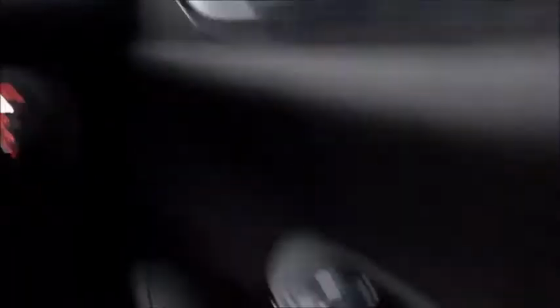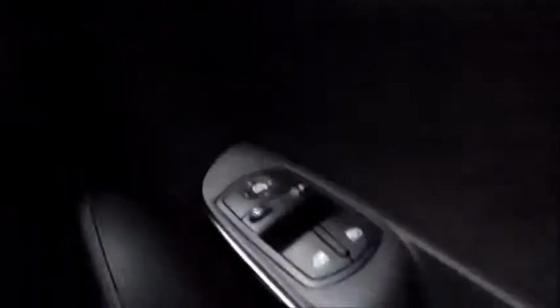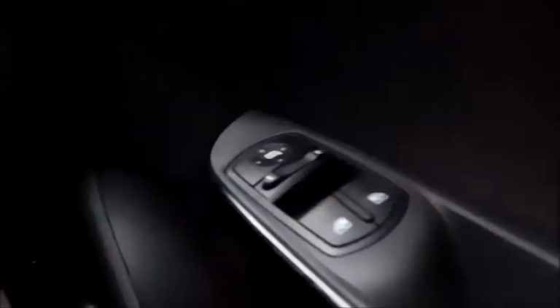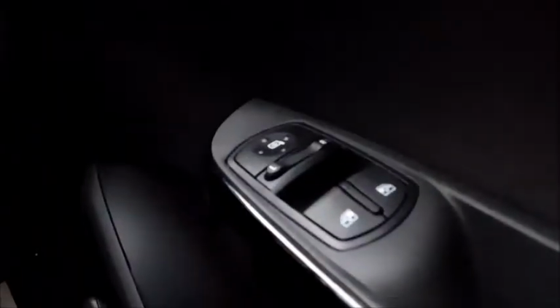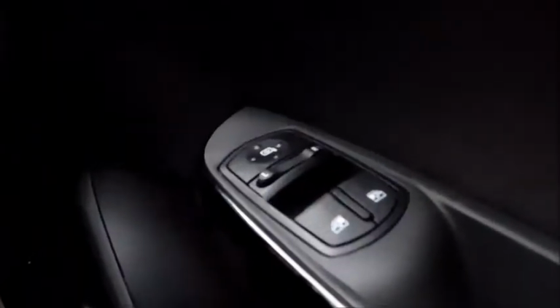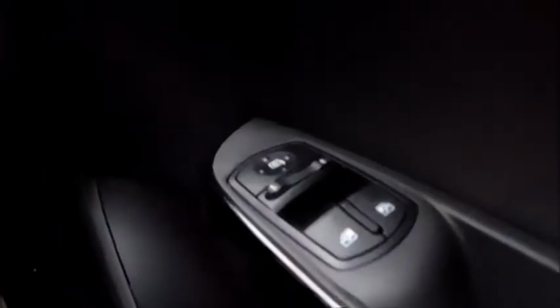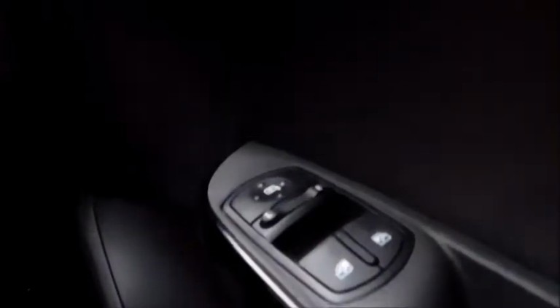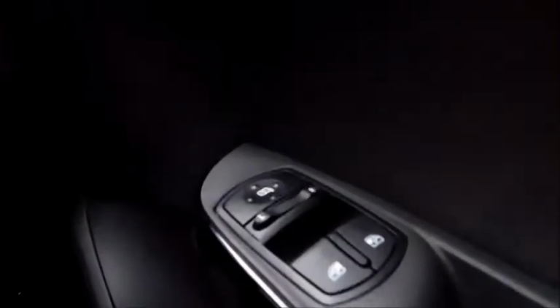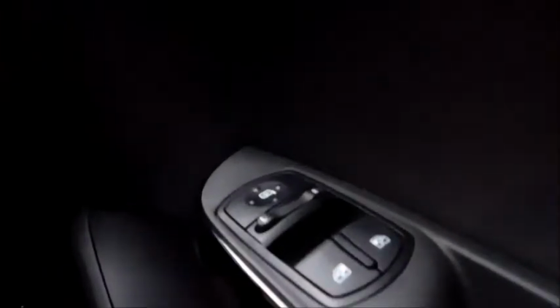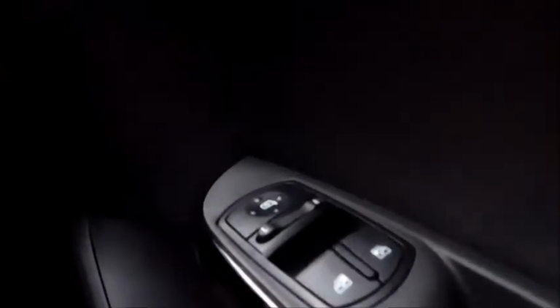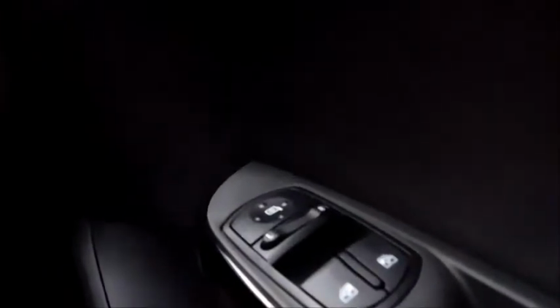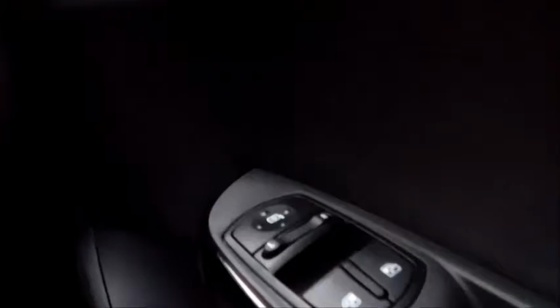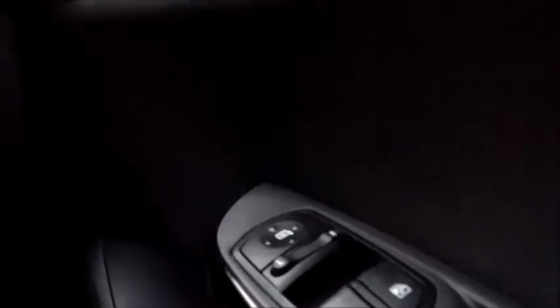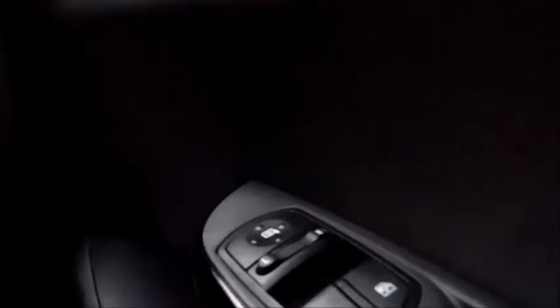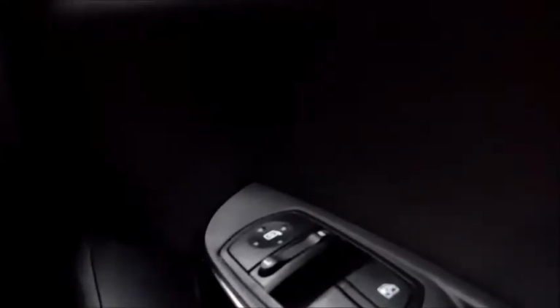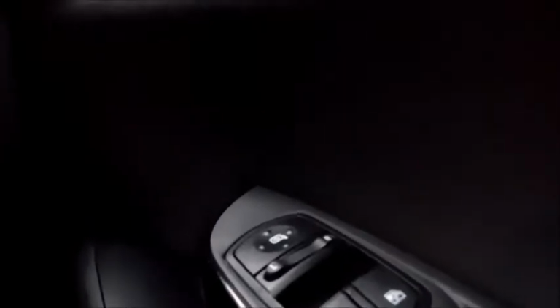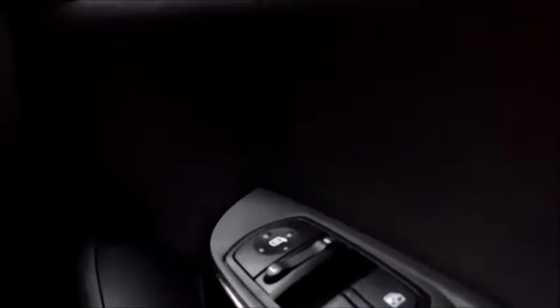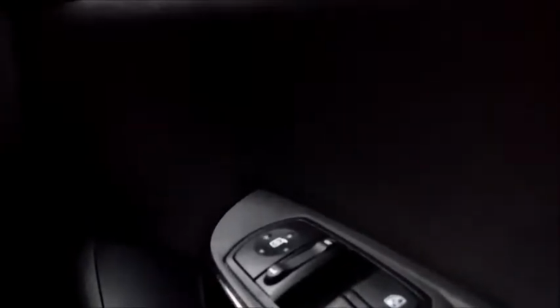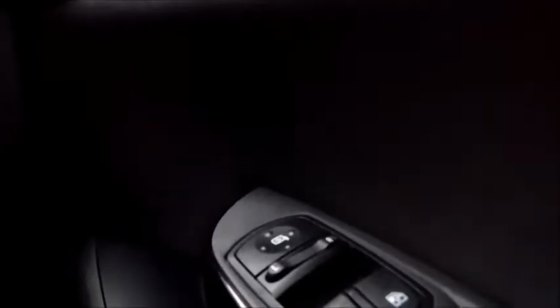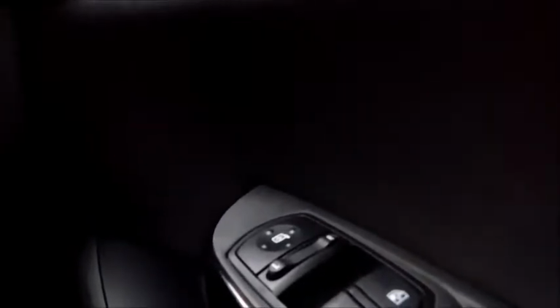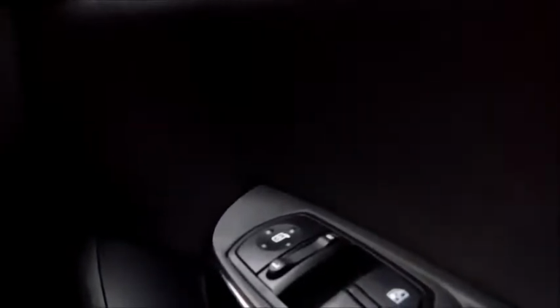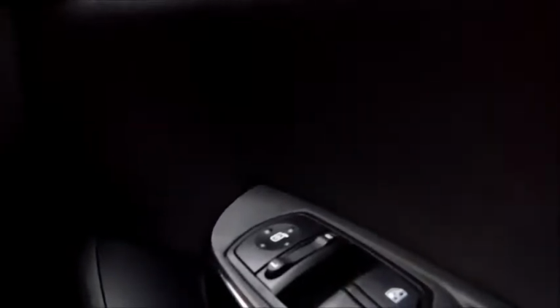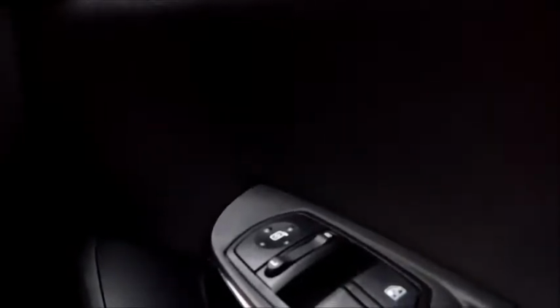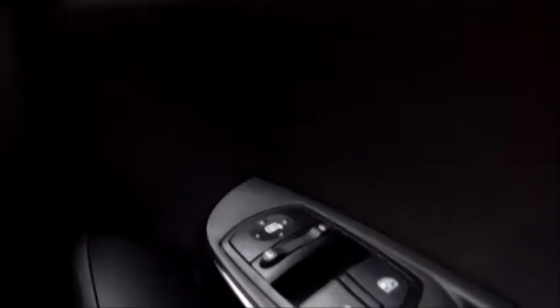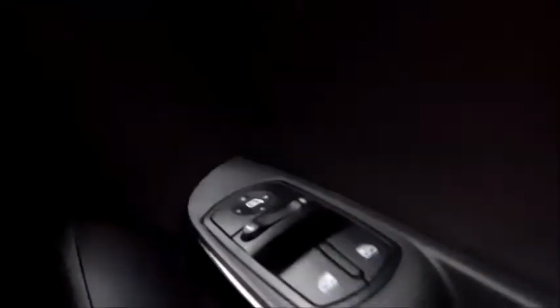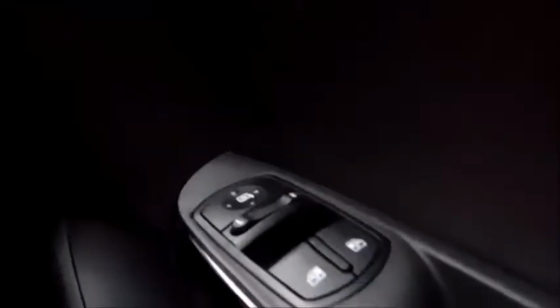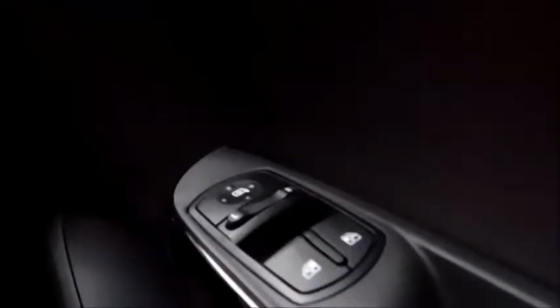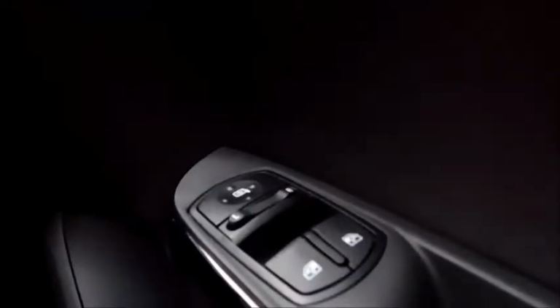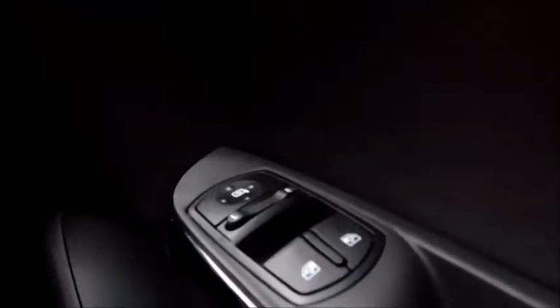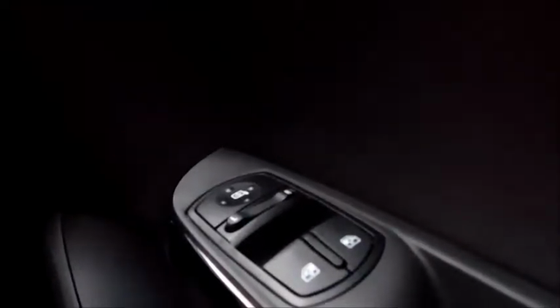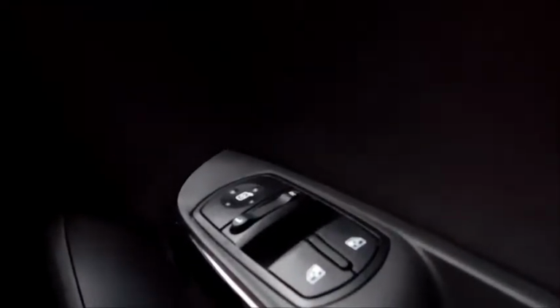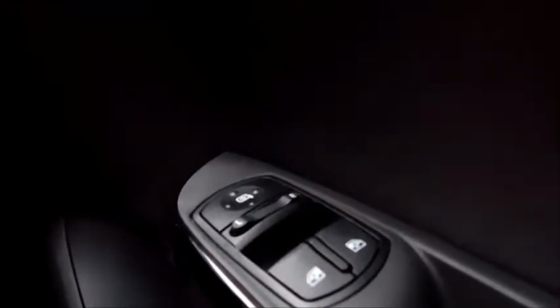In the door, you'll find the usual features such as electric mirror controls and controls for your front electric windows.